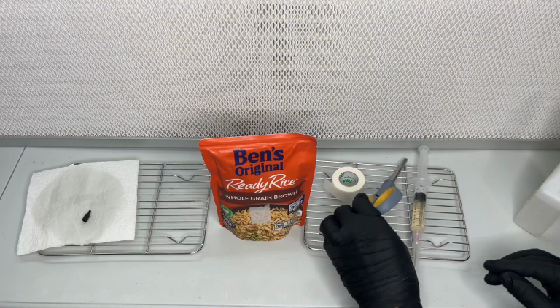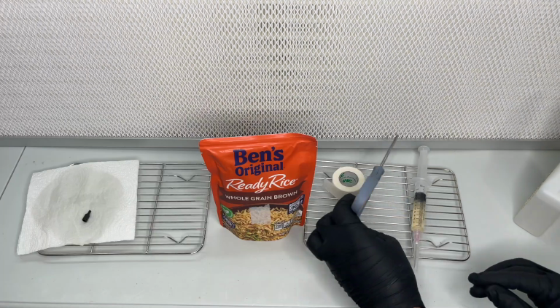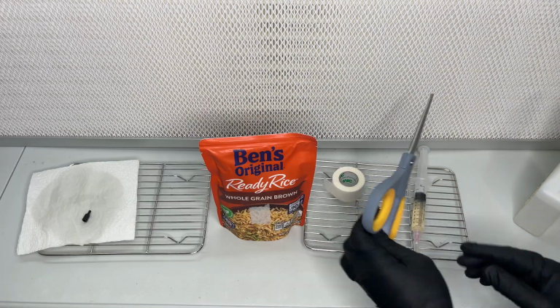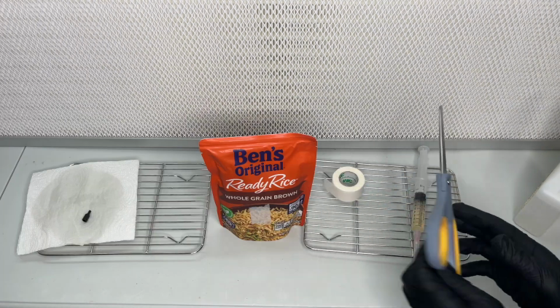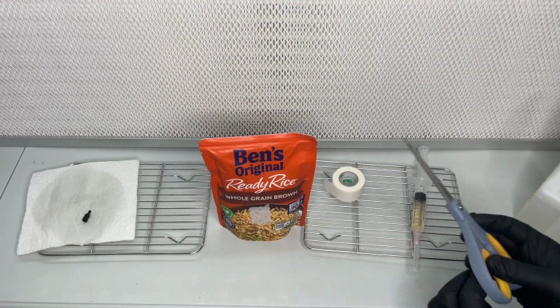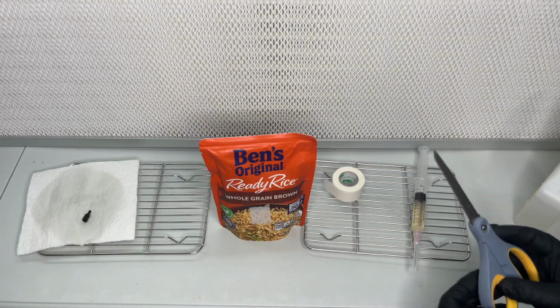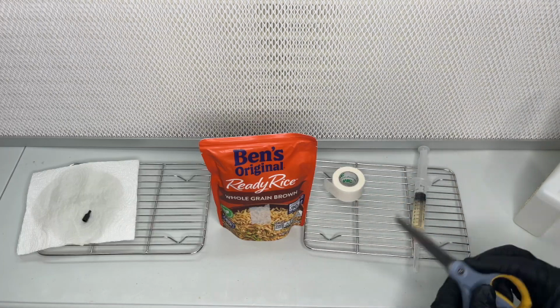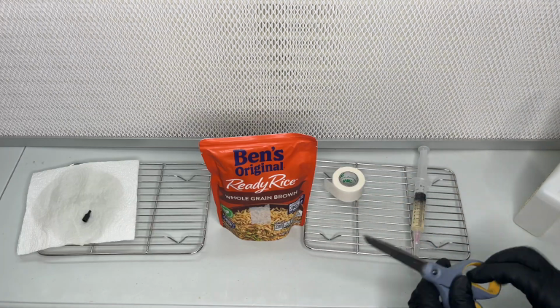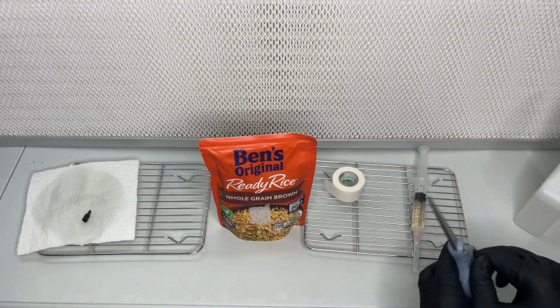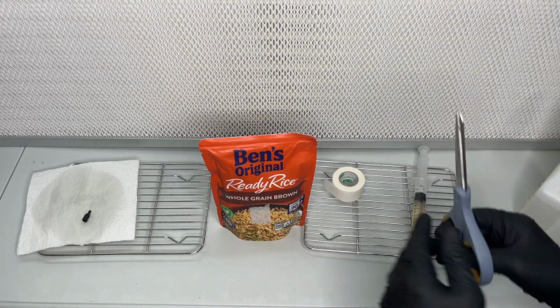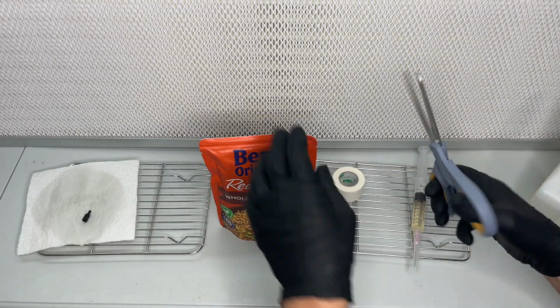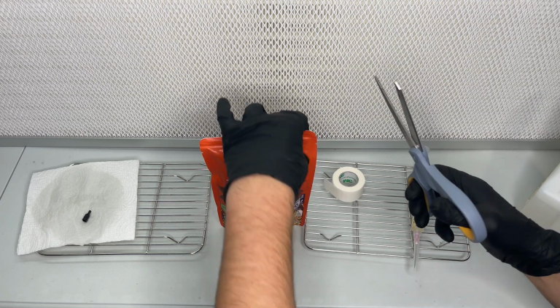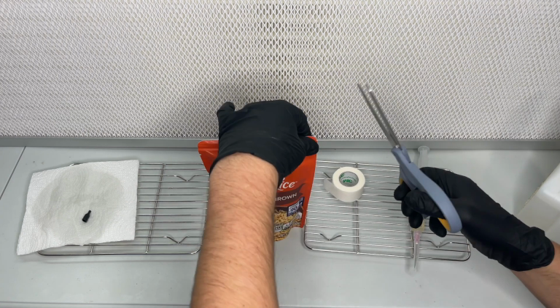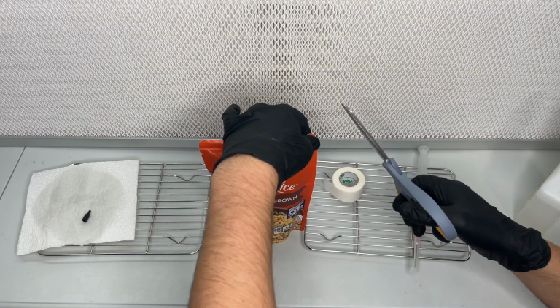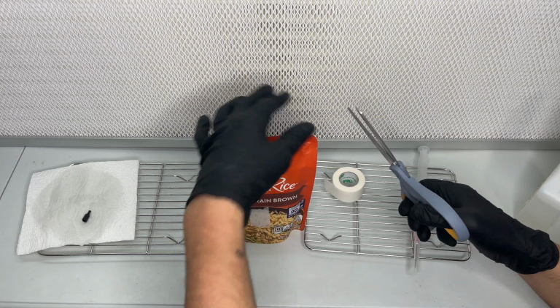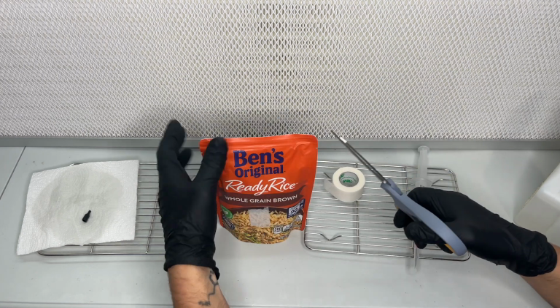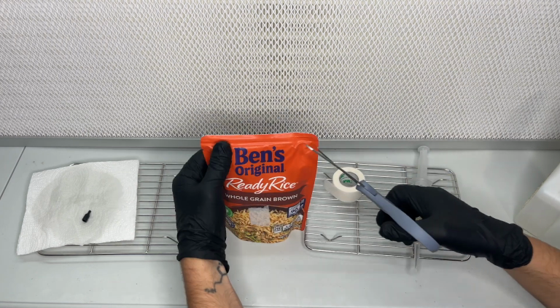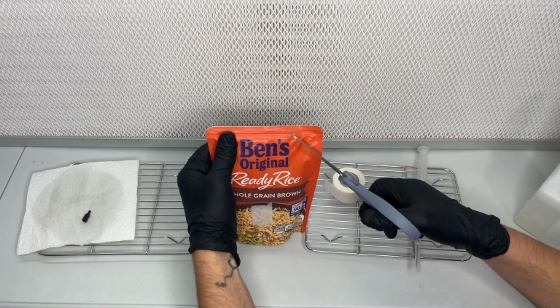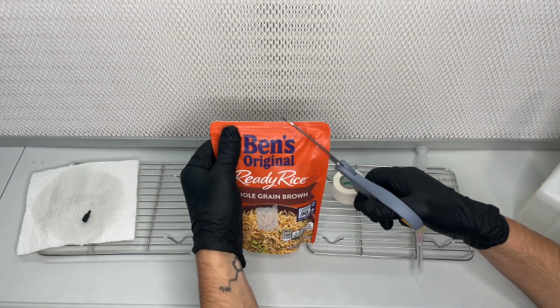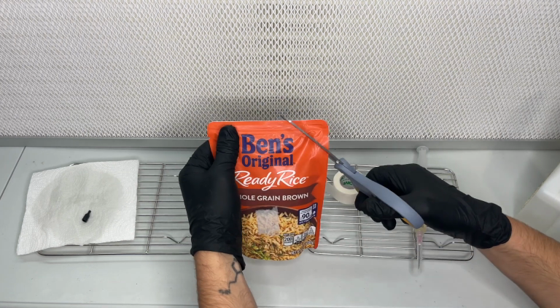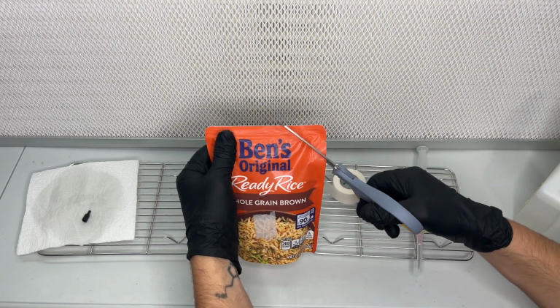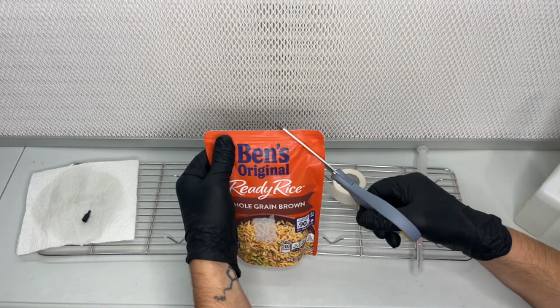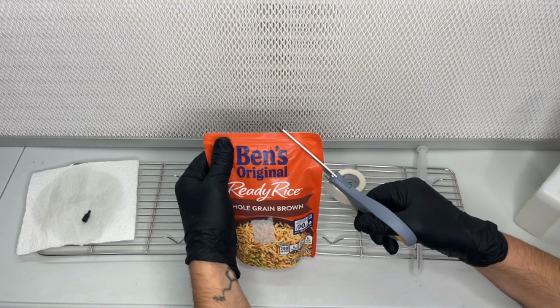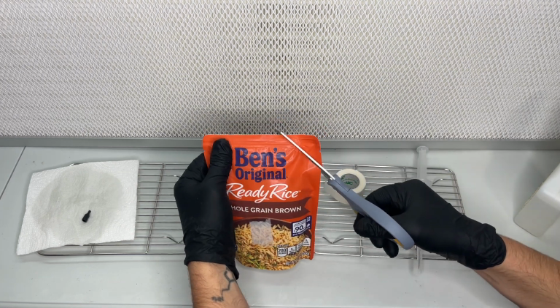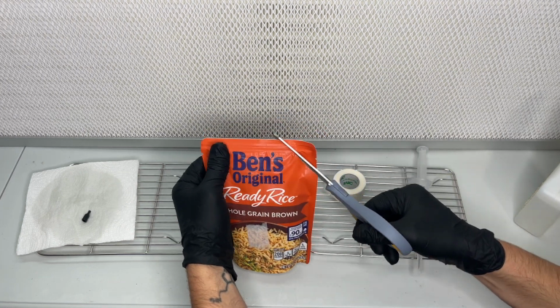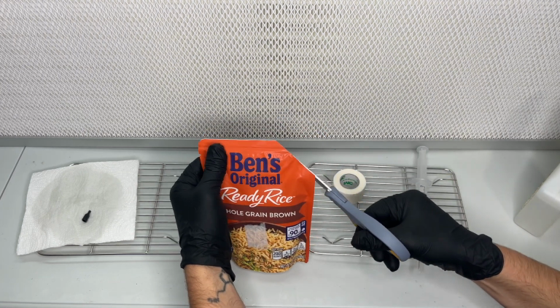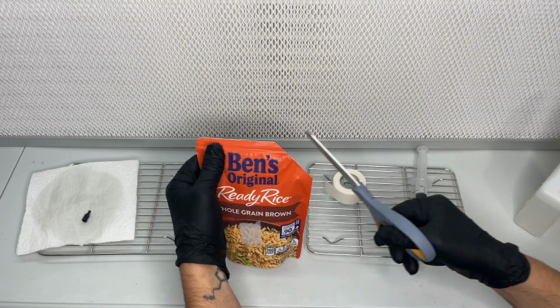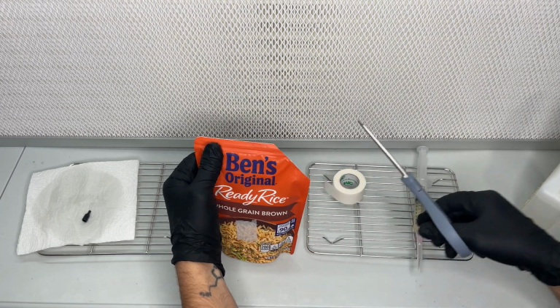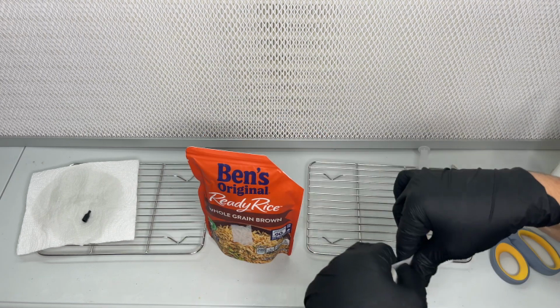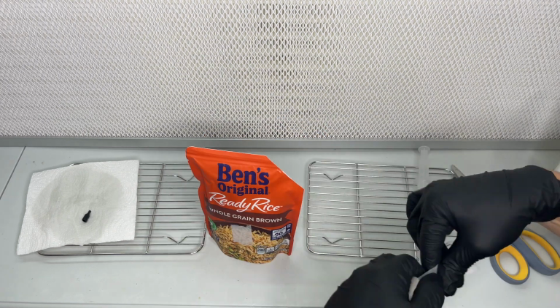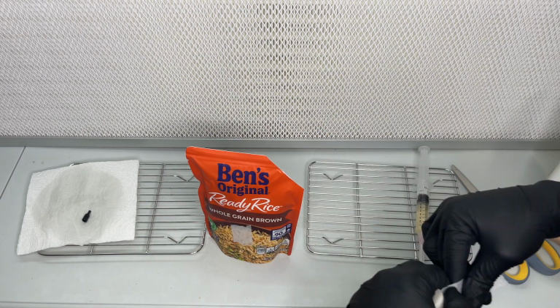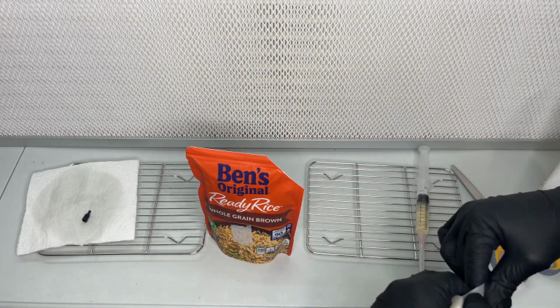Then I cut the corner of the bag and apply another strip of micropore tape to help with fresh air exchange.